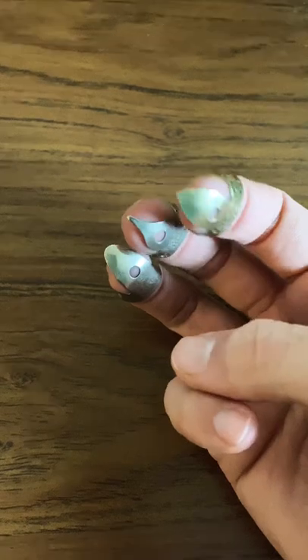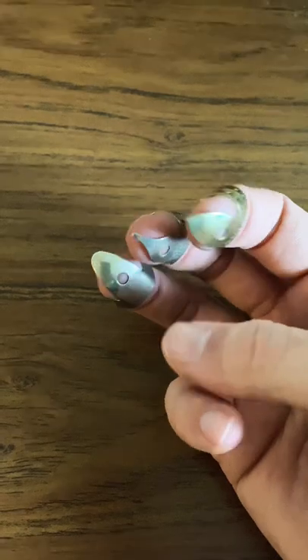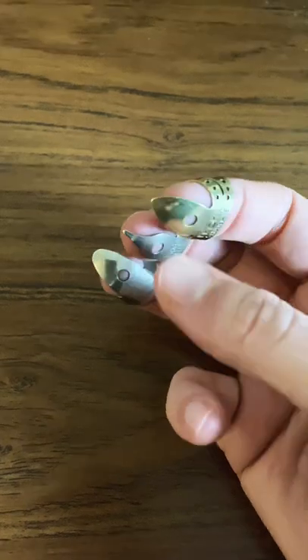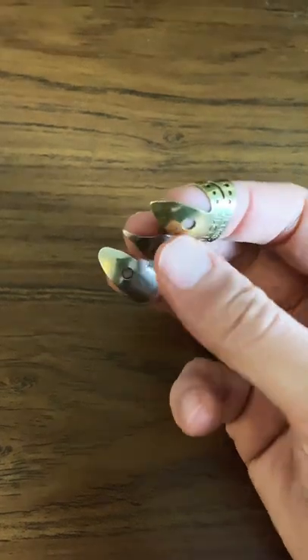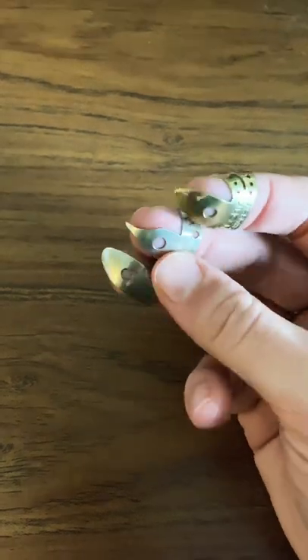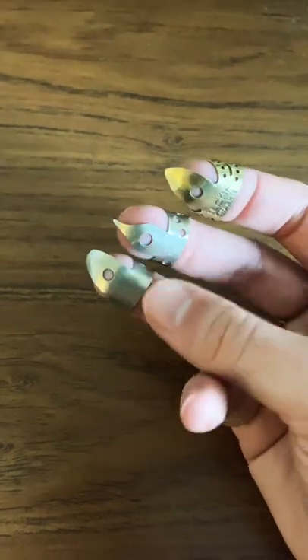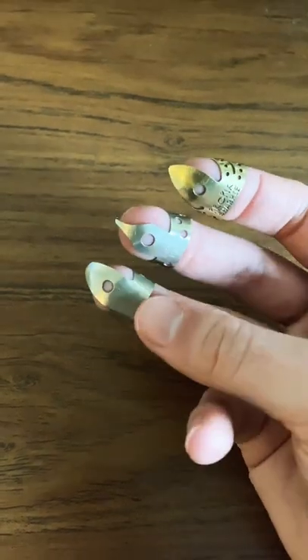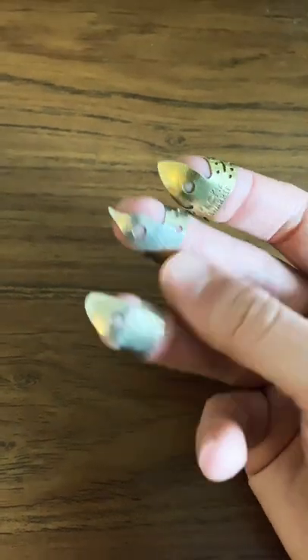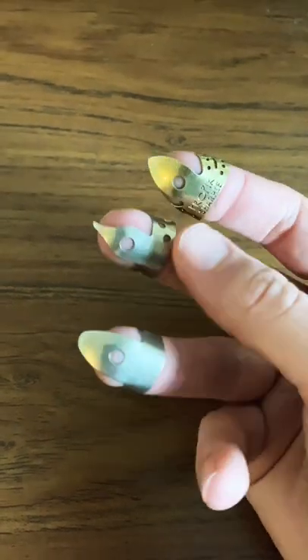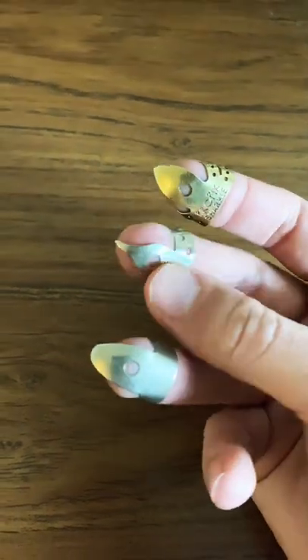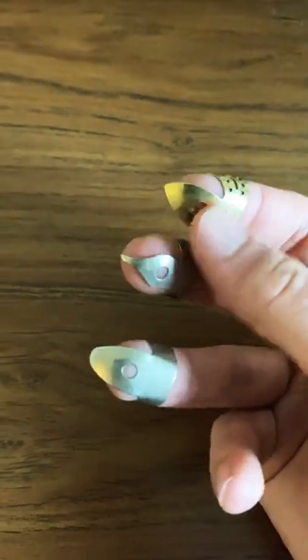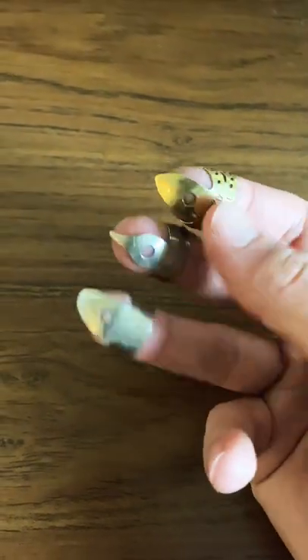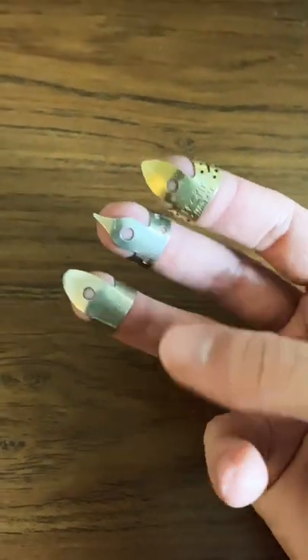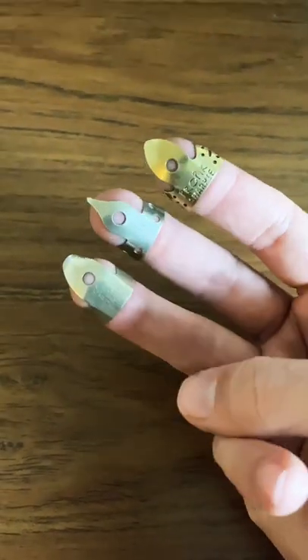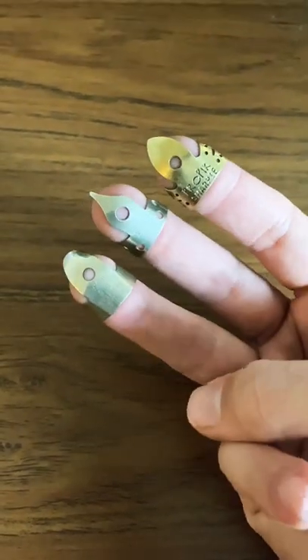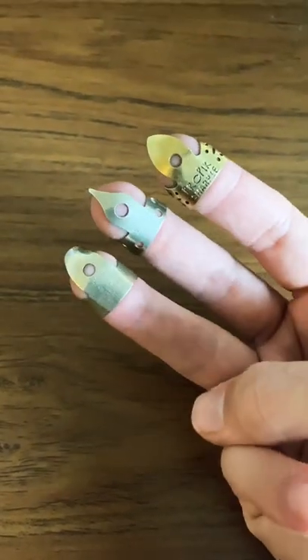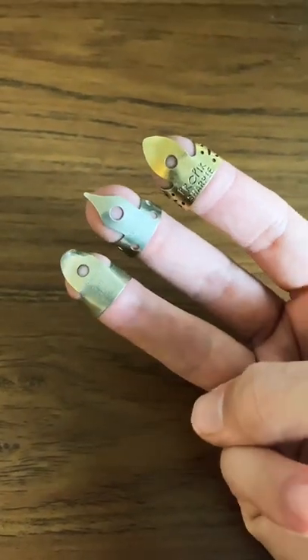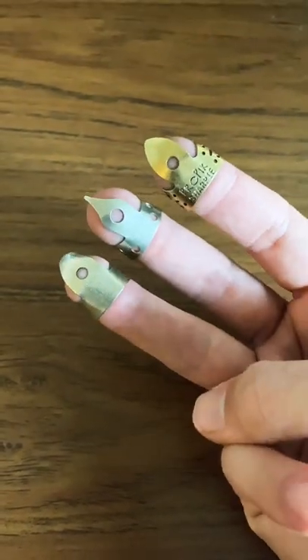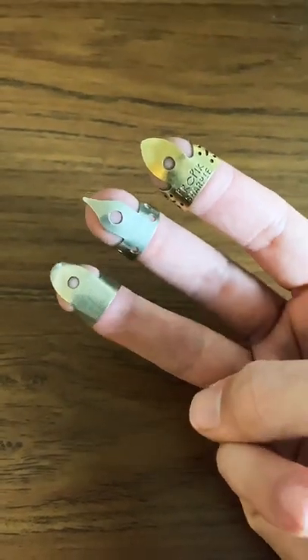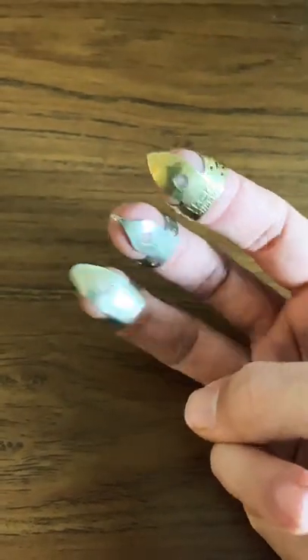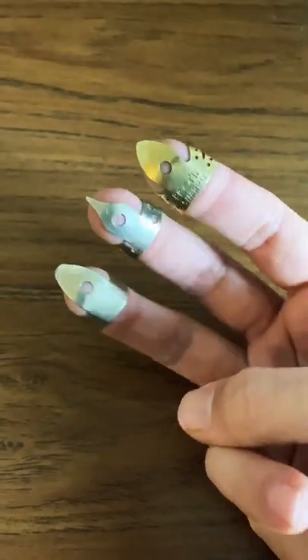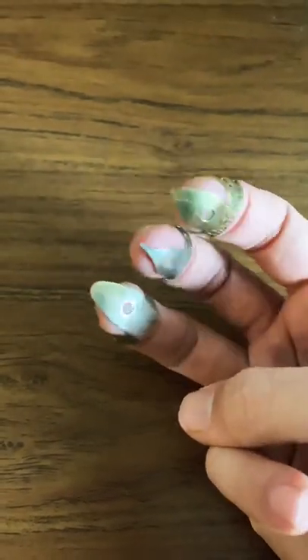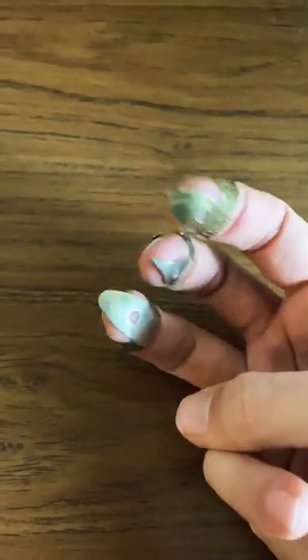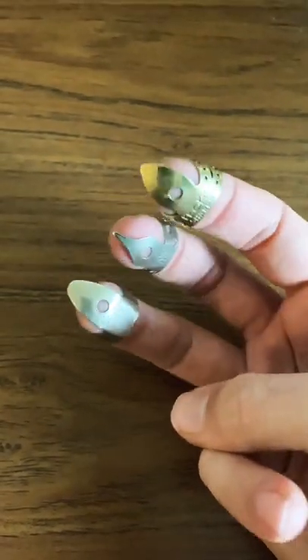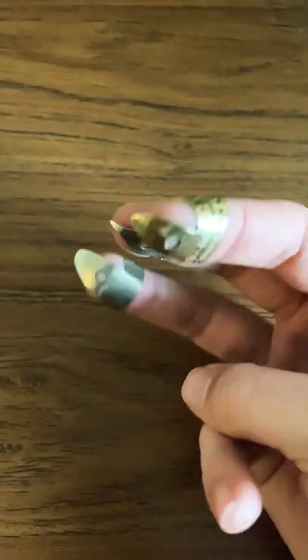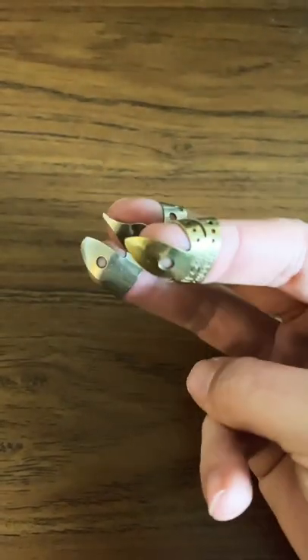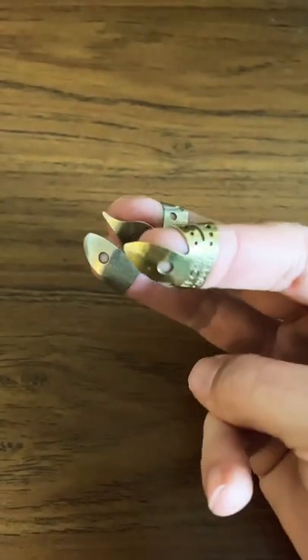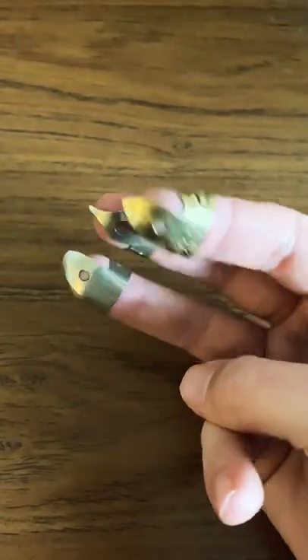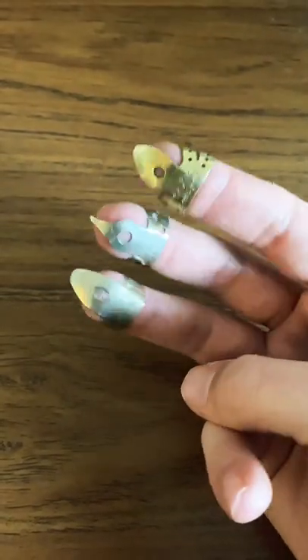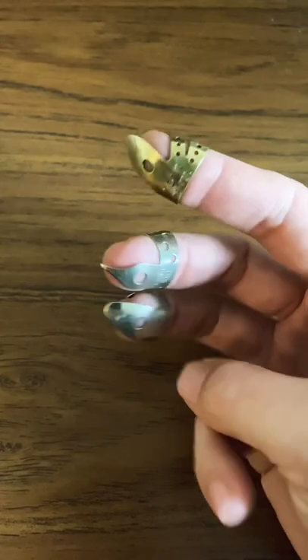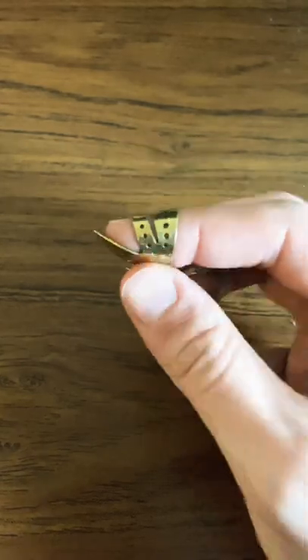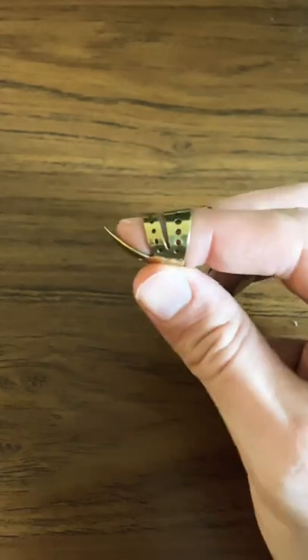Okay, here we go comparing the three finger picks that I have. I do not play them like this, but that would be pretty cool.